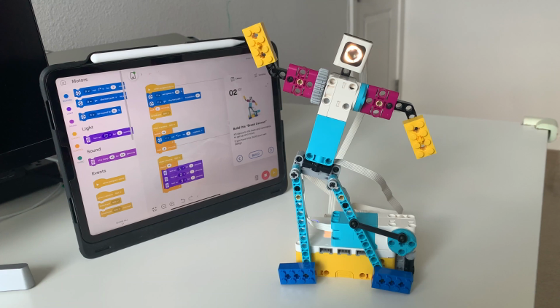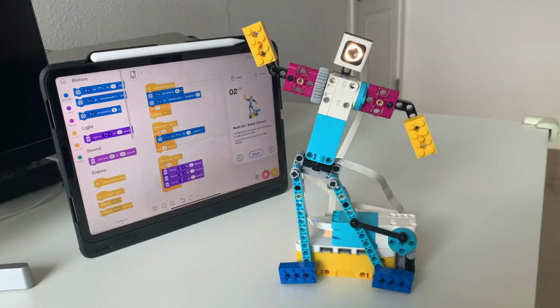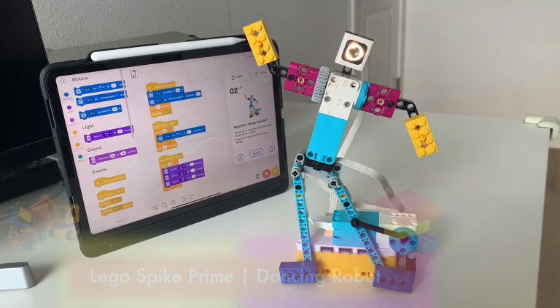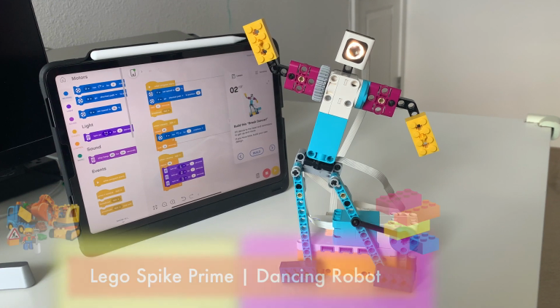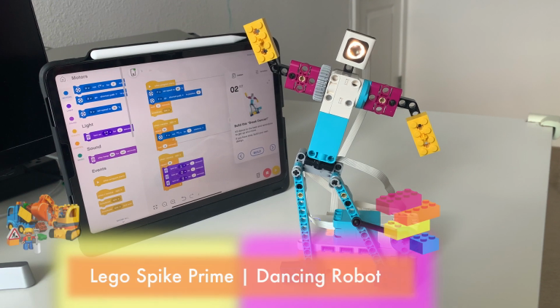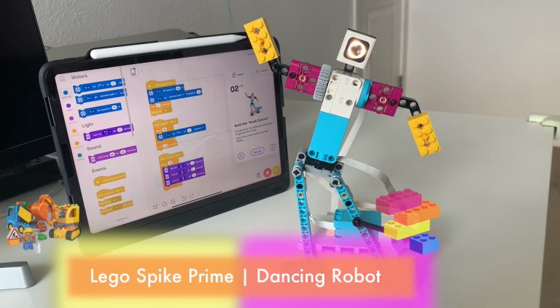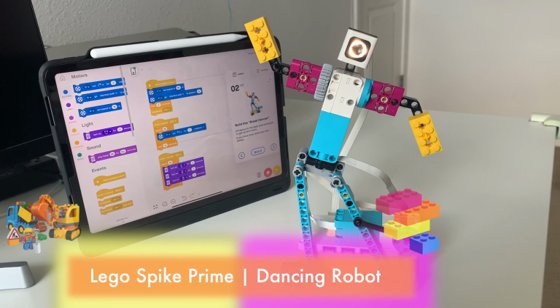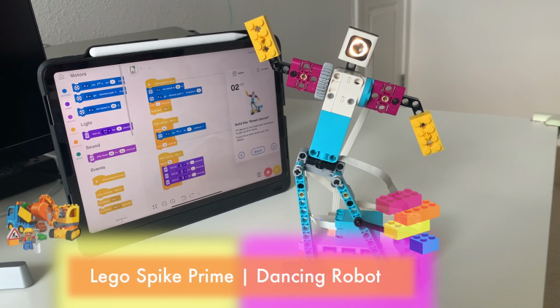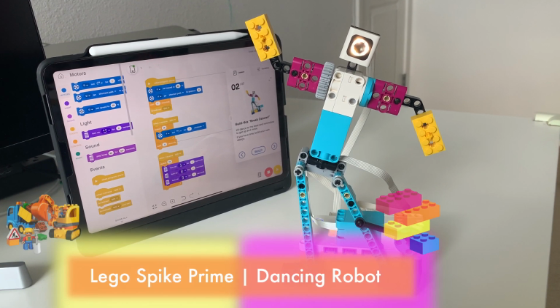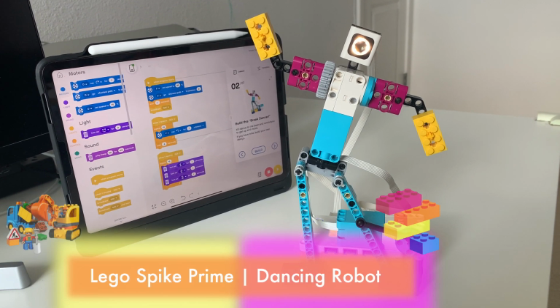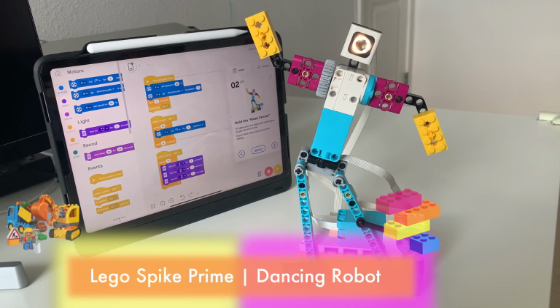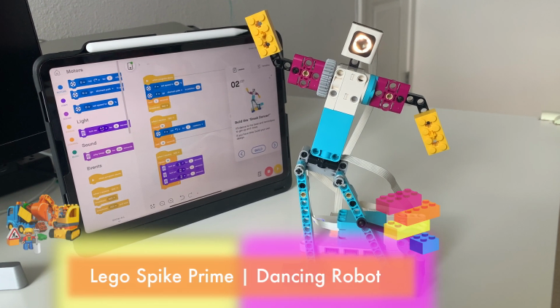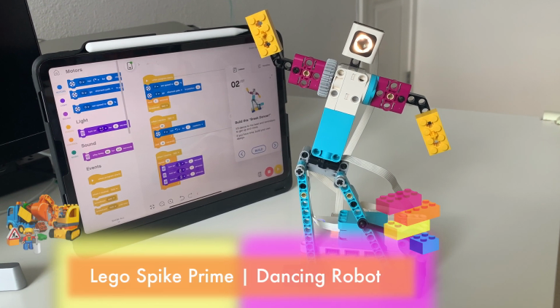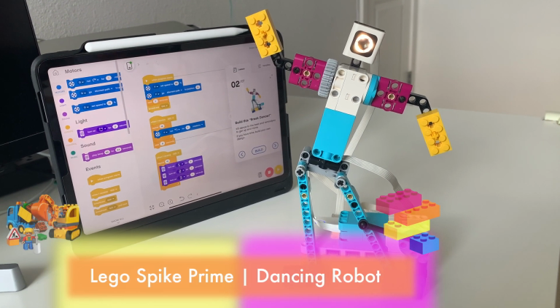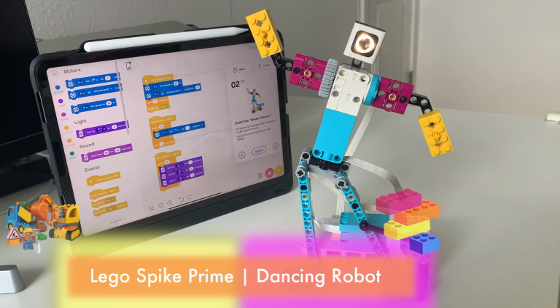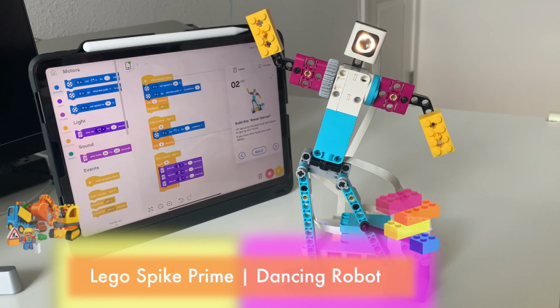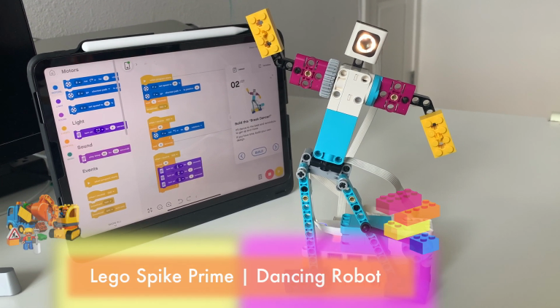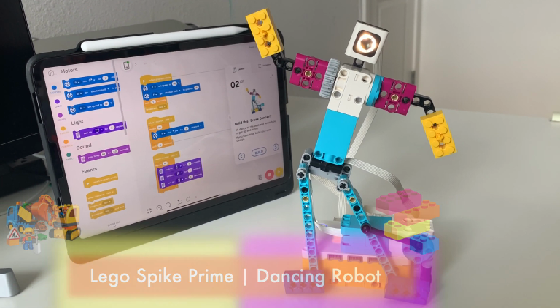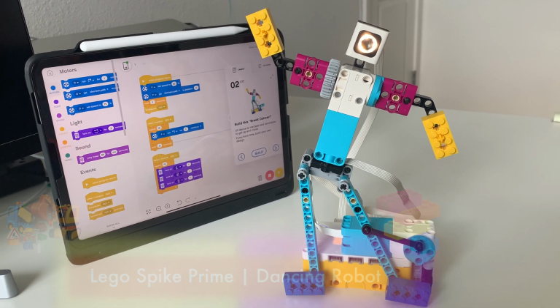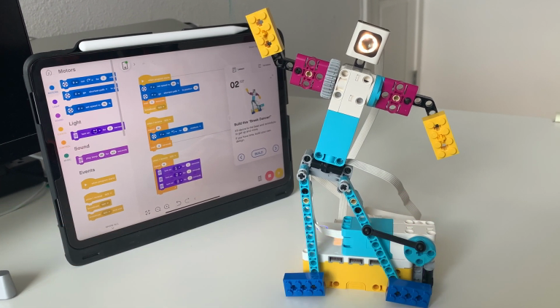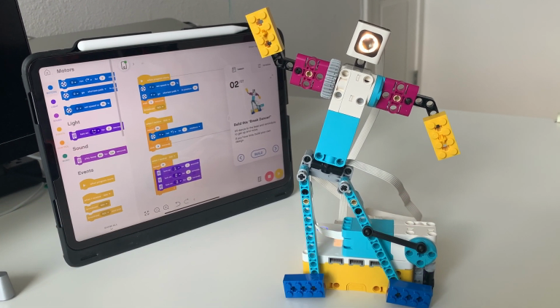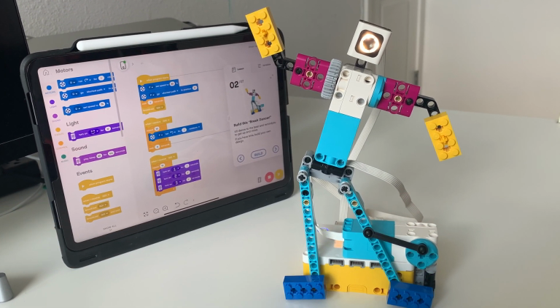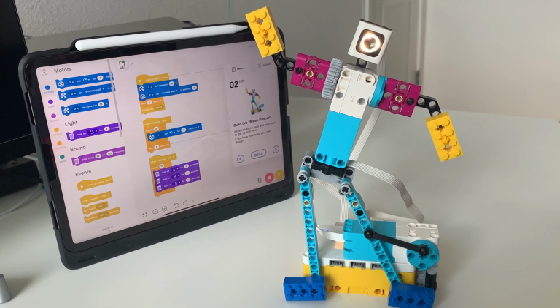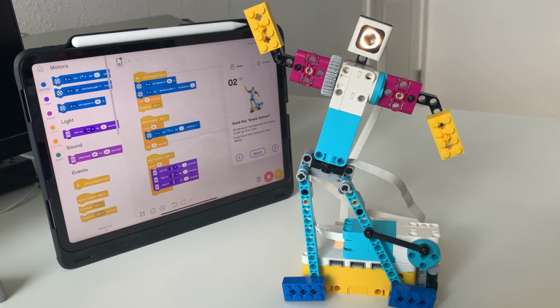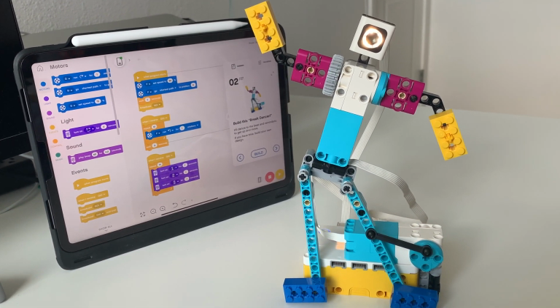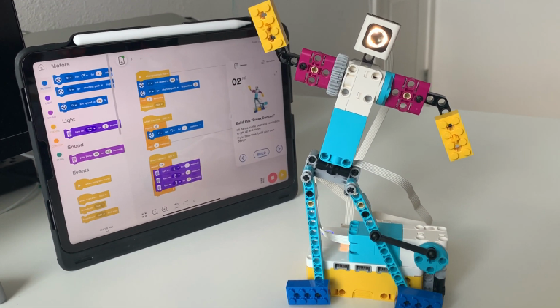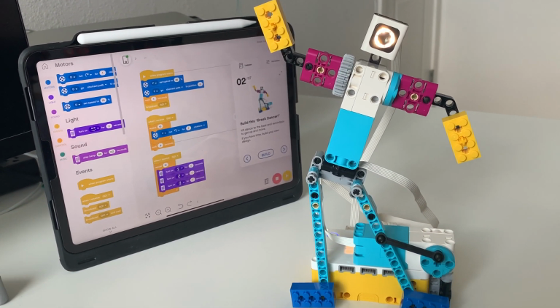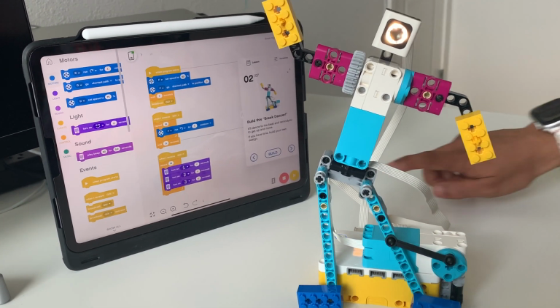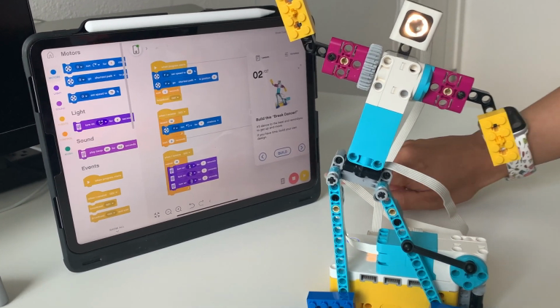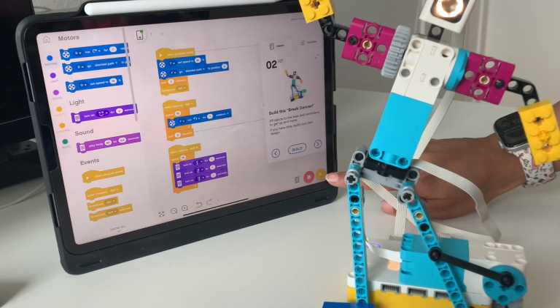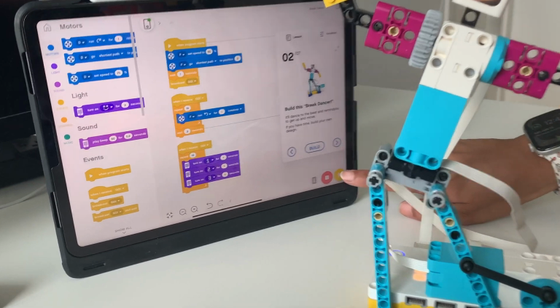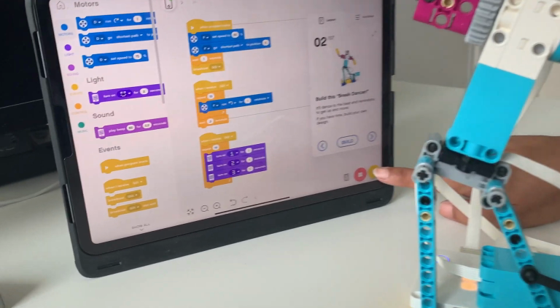Hi guys, welcome to Steam Fun Learning. So today we made a dancing robot out of Legos.